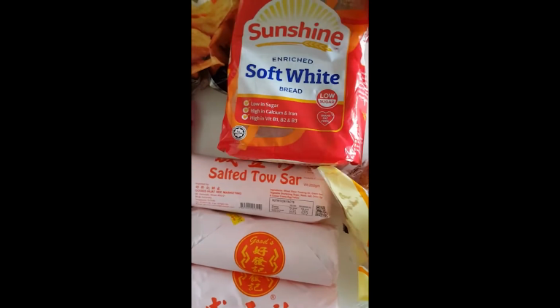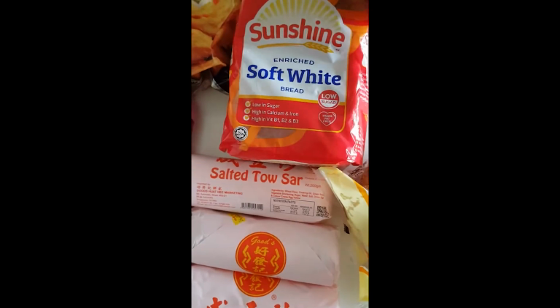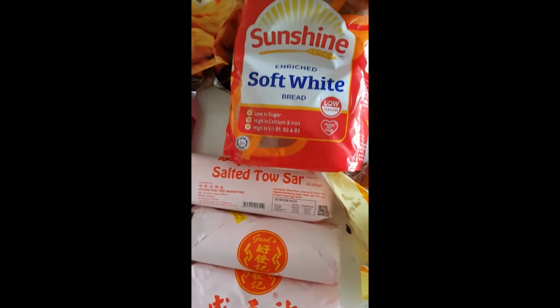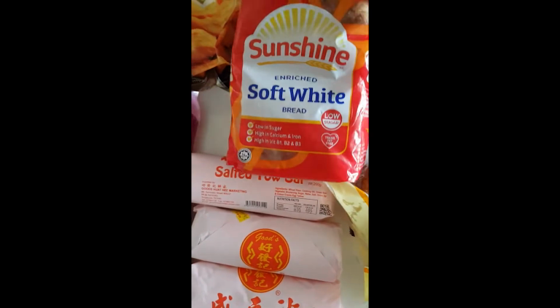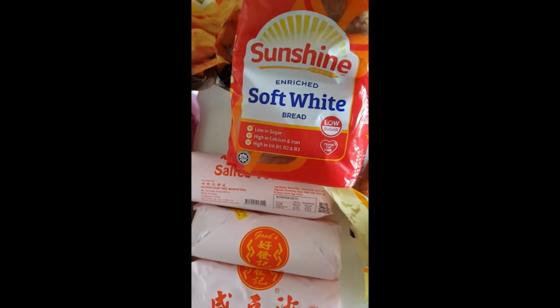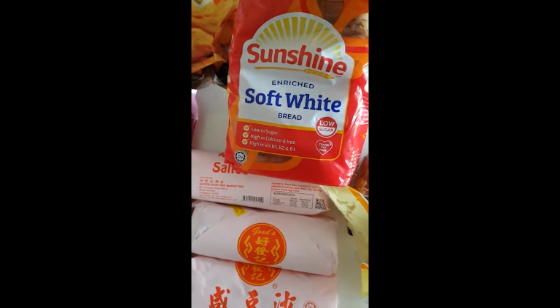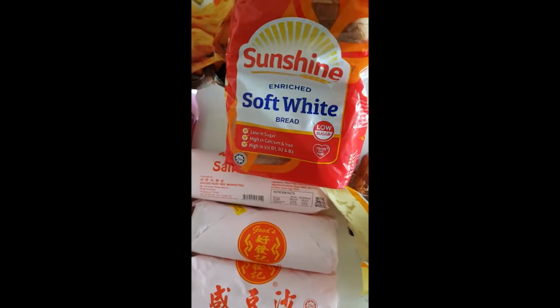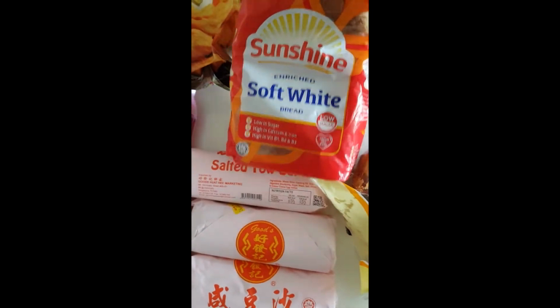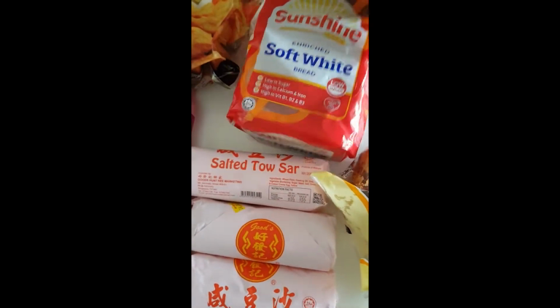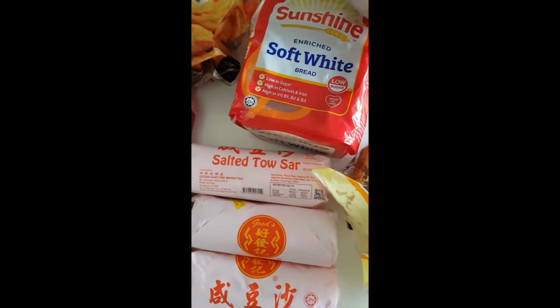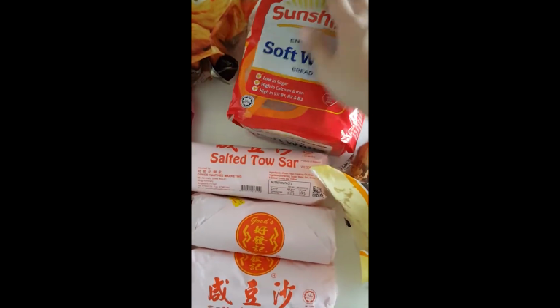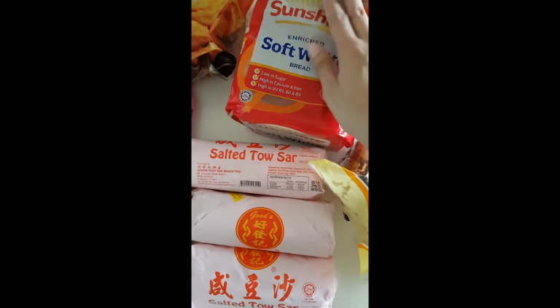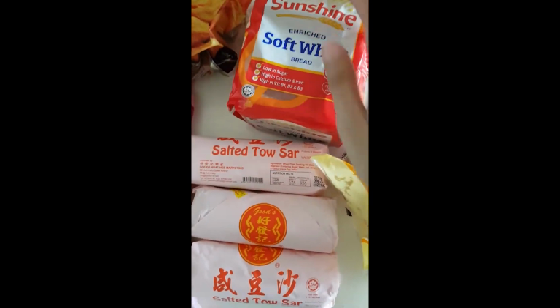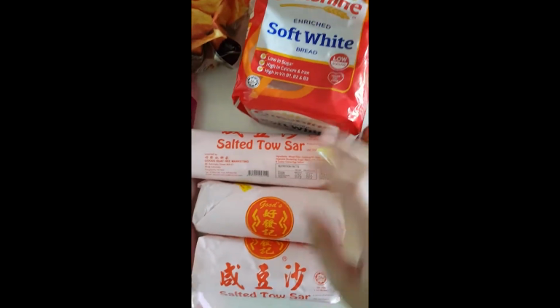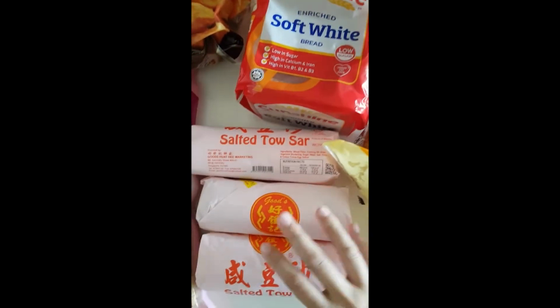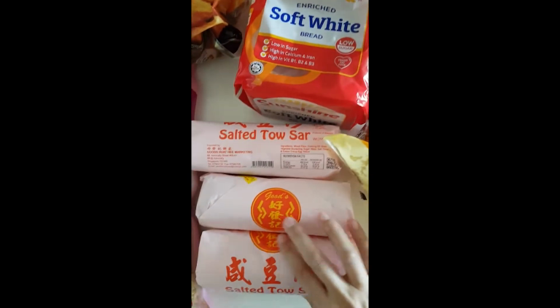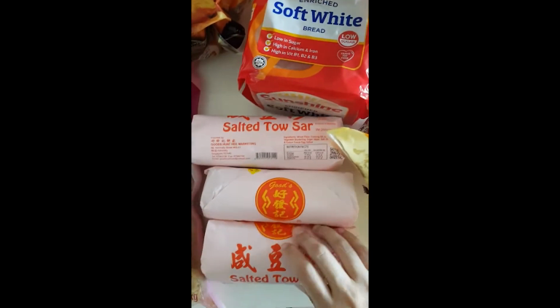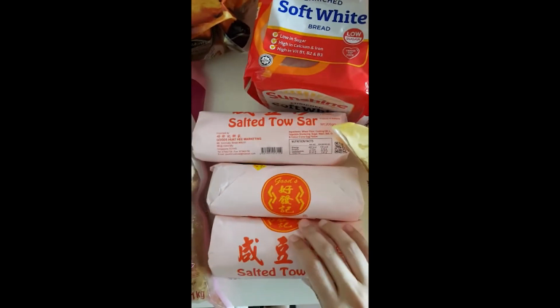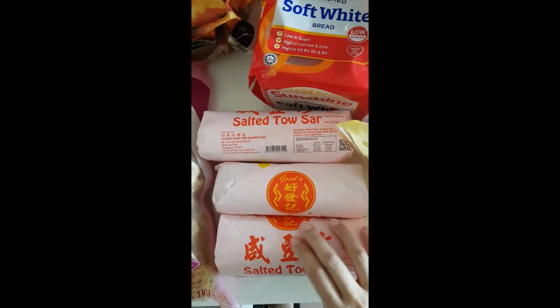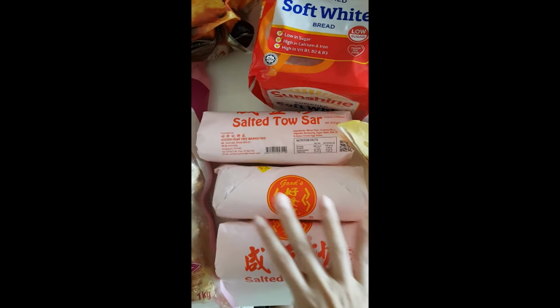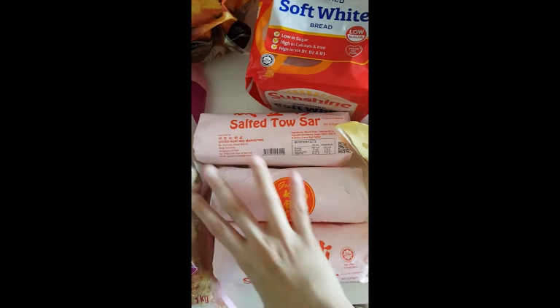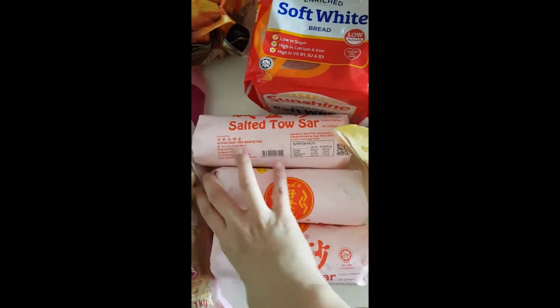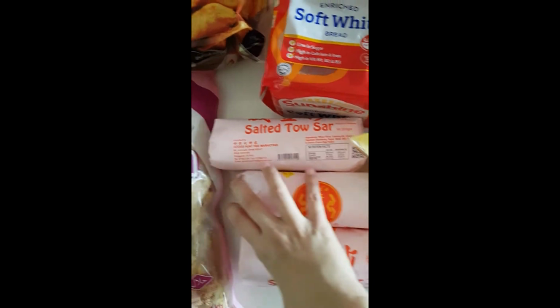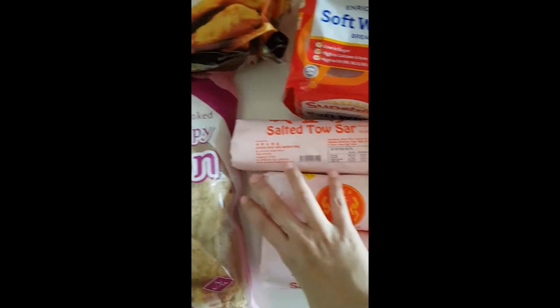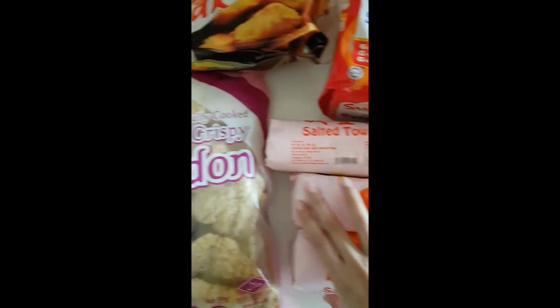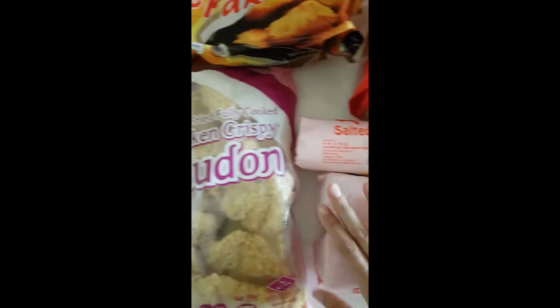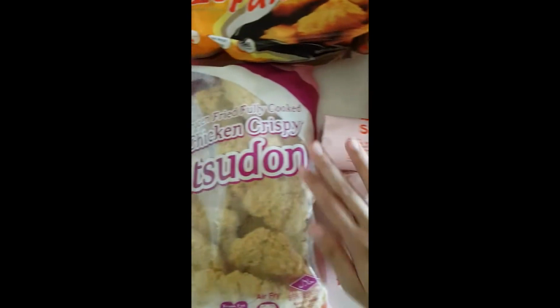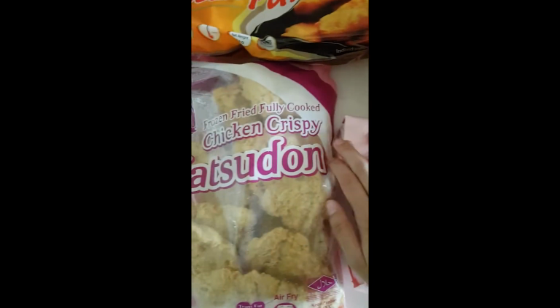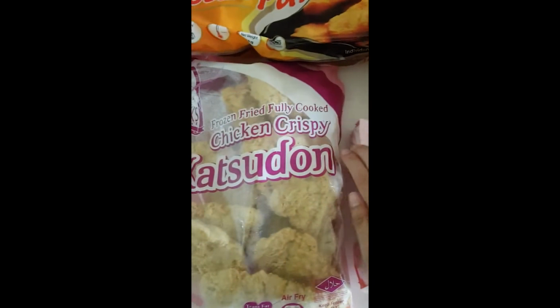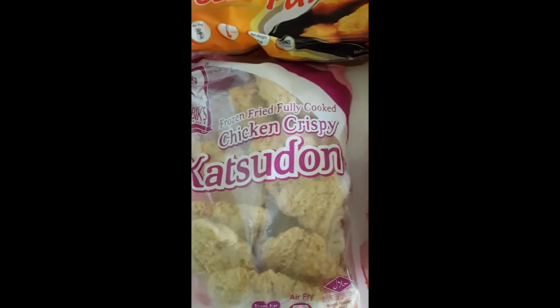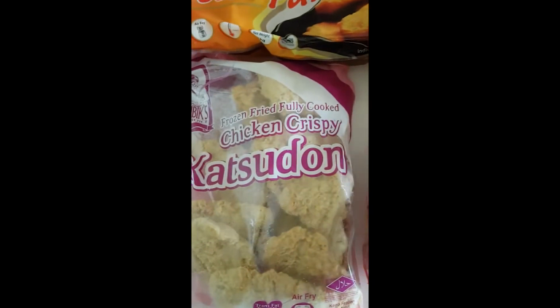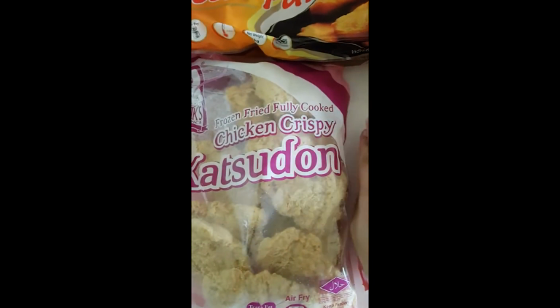These are the standard slices of white bread. Here's my Yujuan Dao Satya.